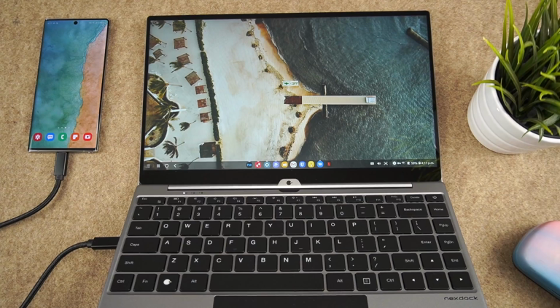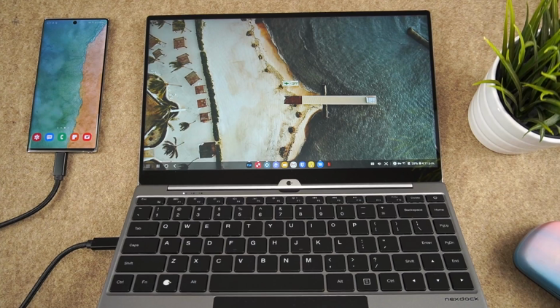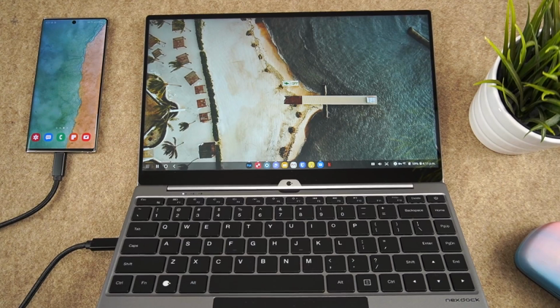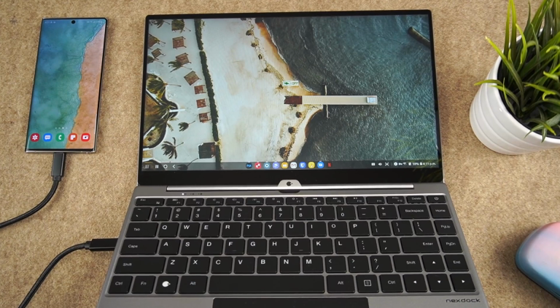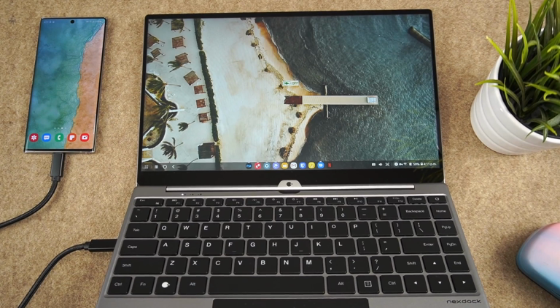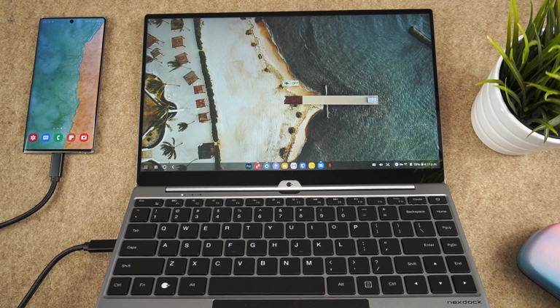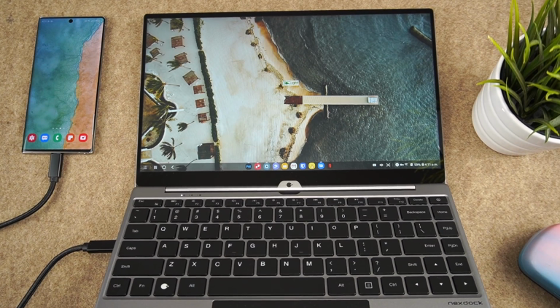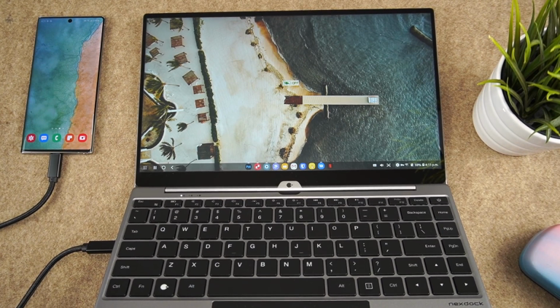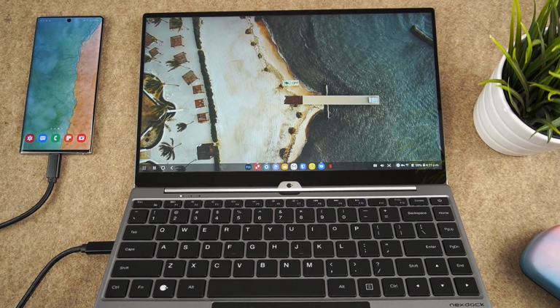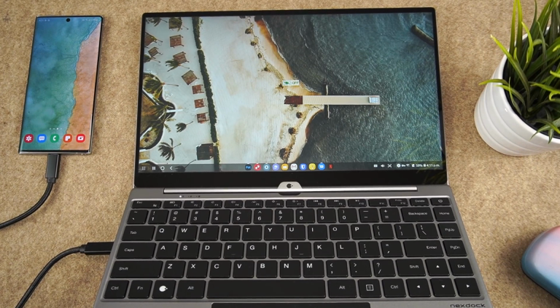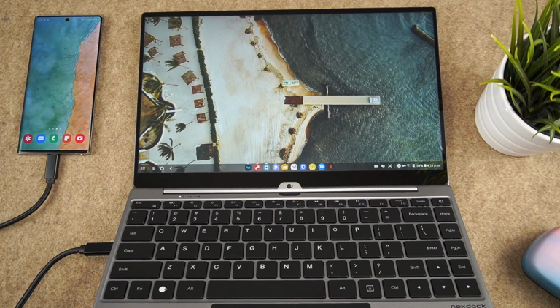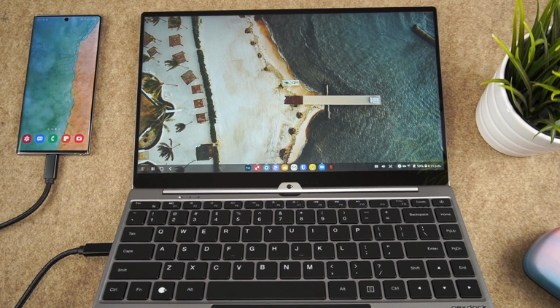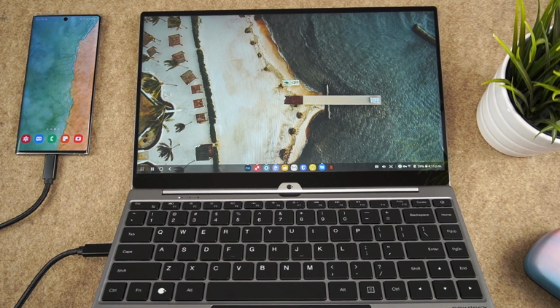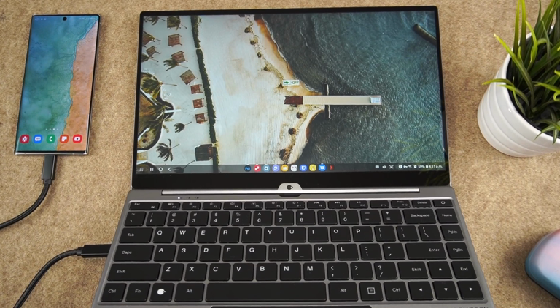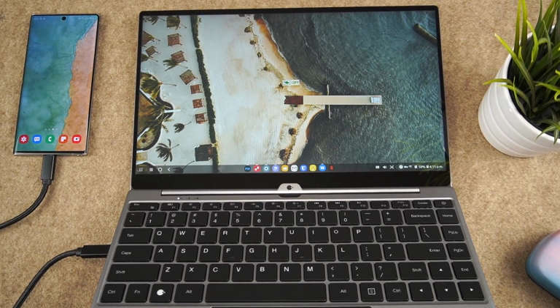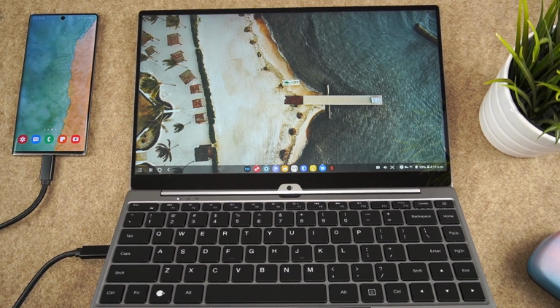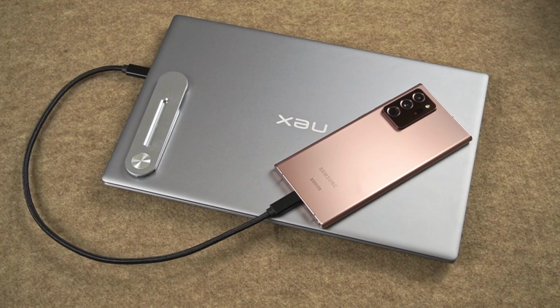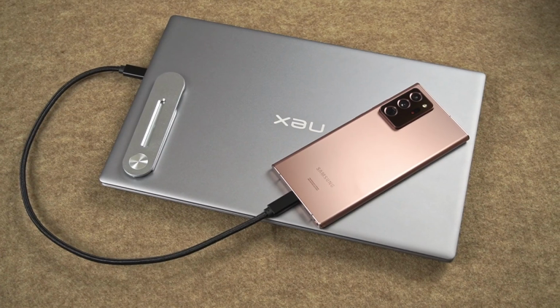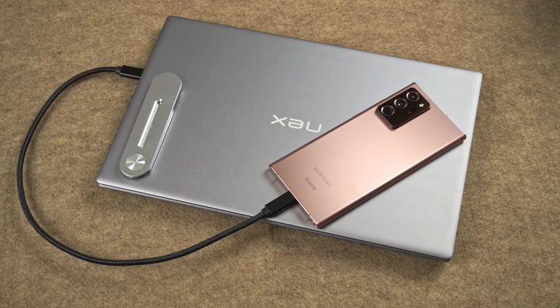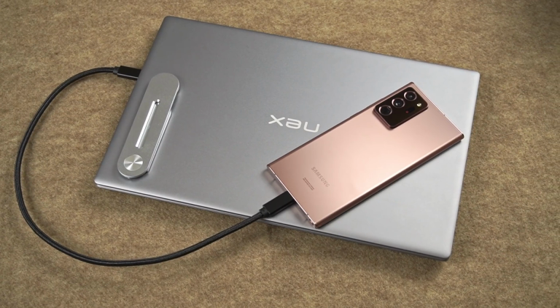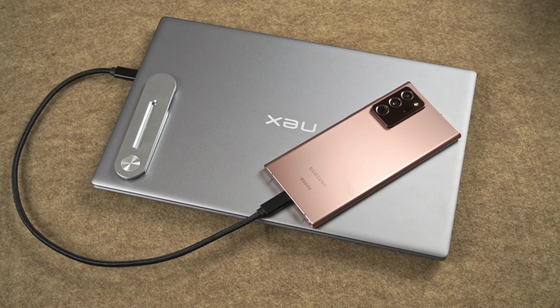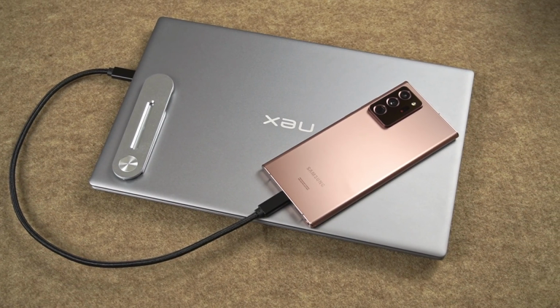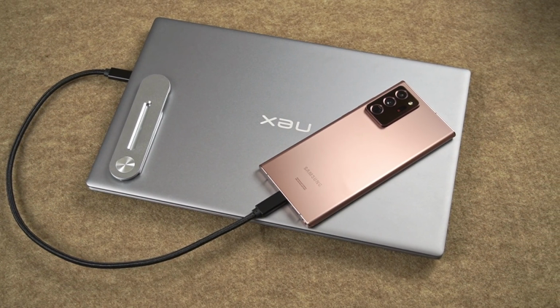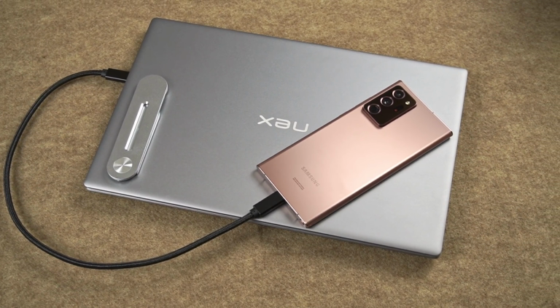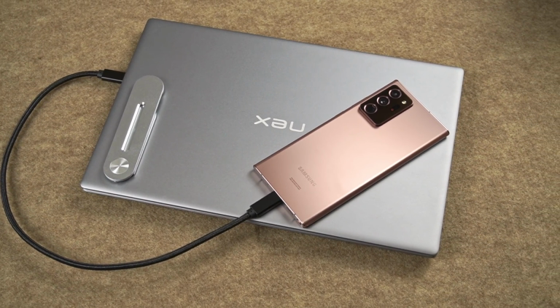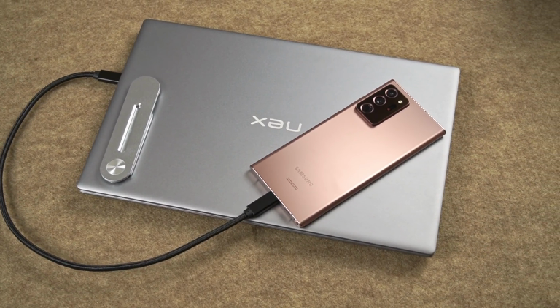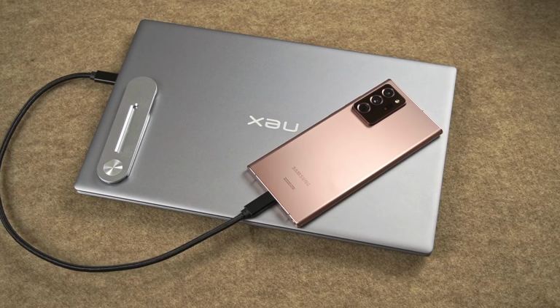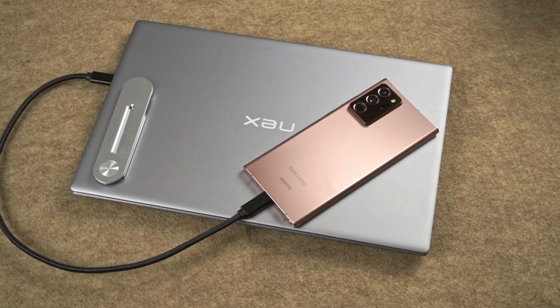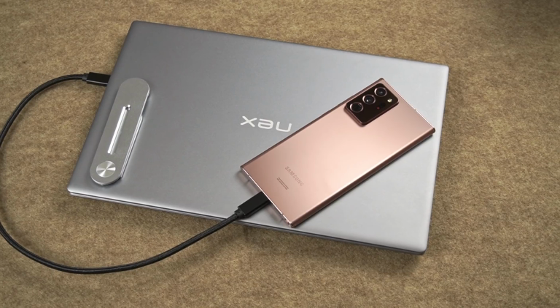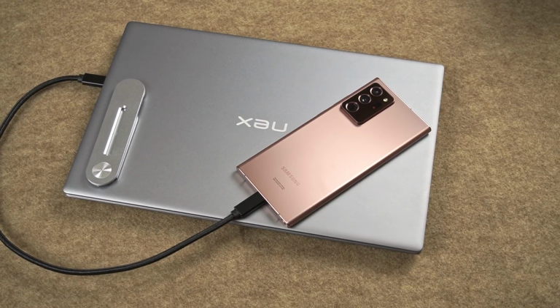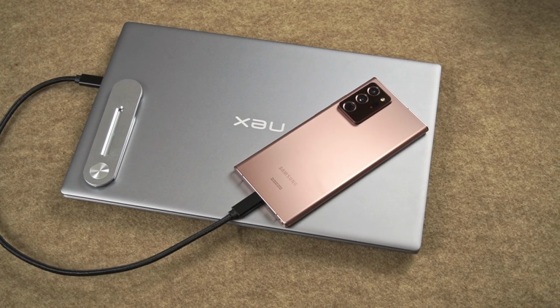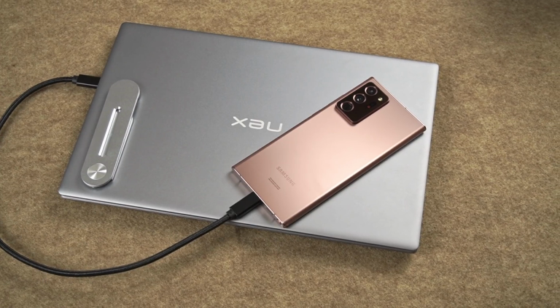All your data and documents stay on the phone. It's a single secure device that powers everything.